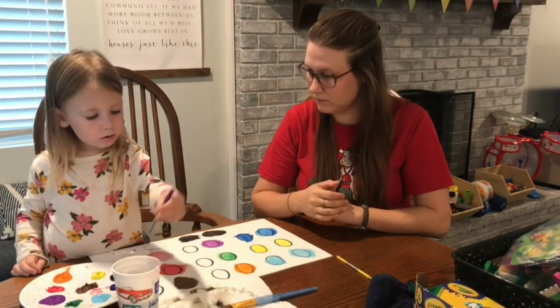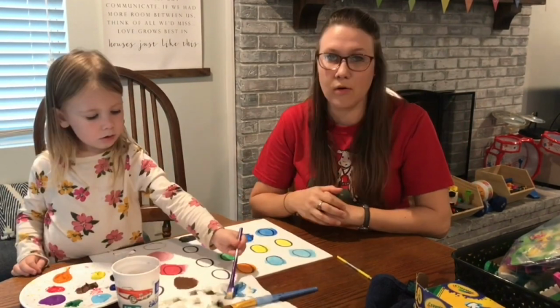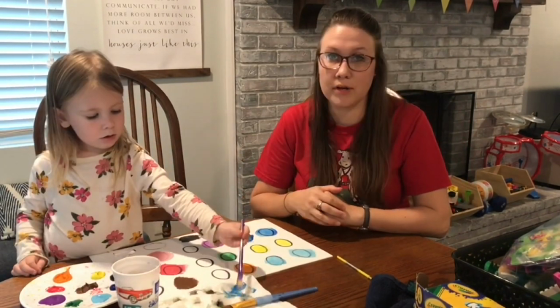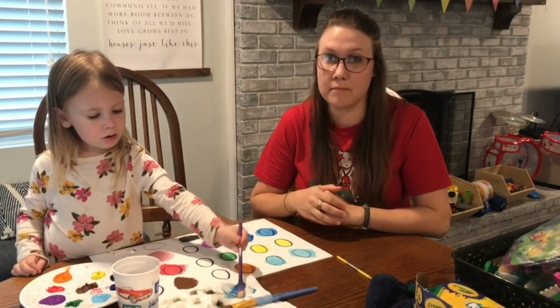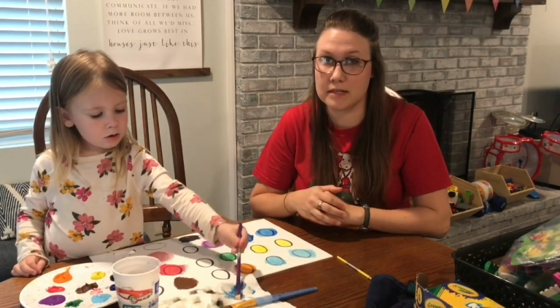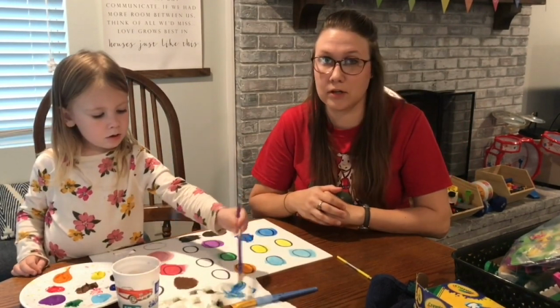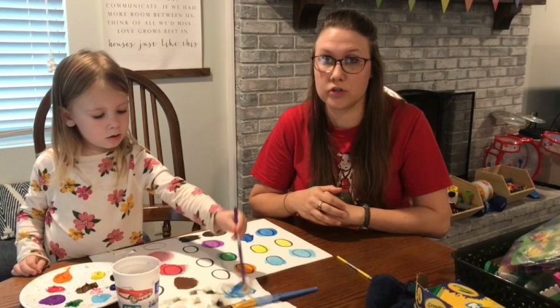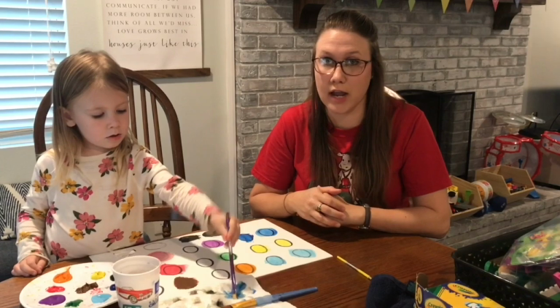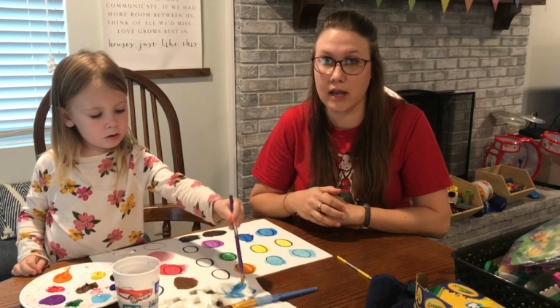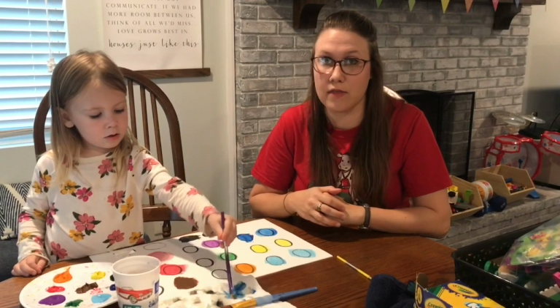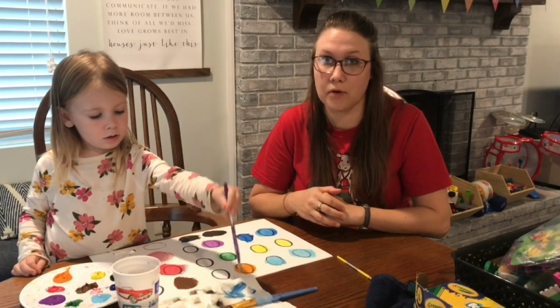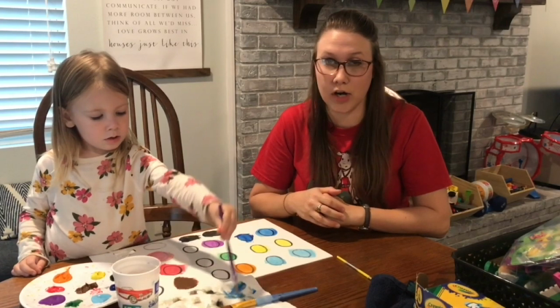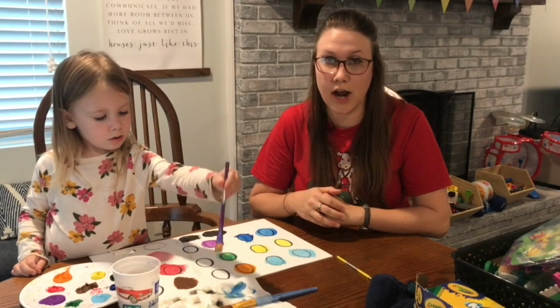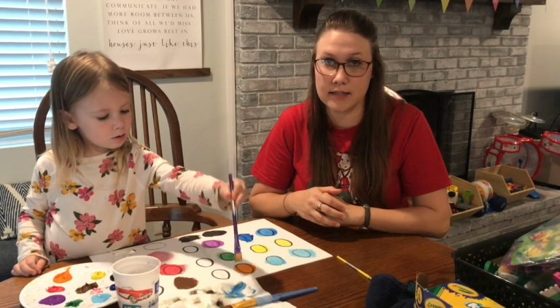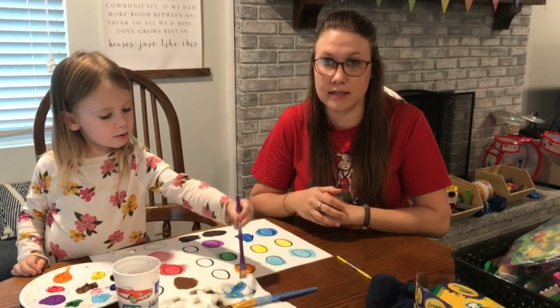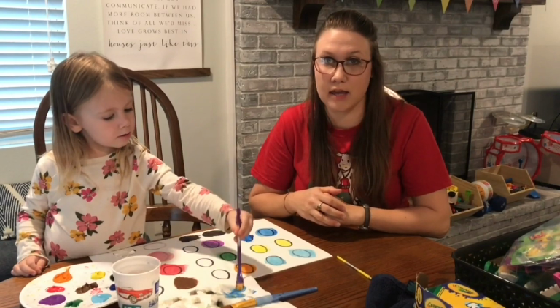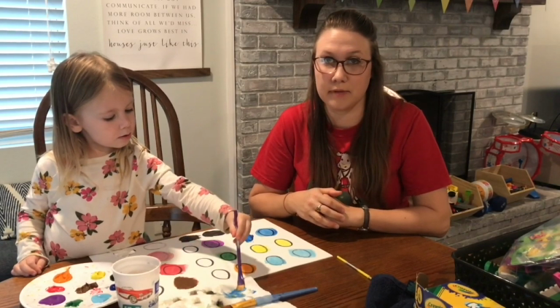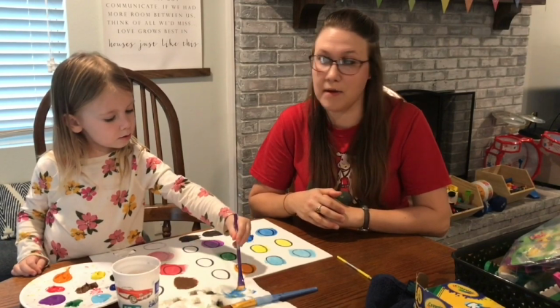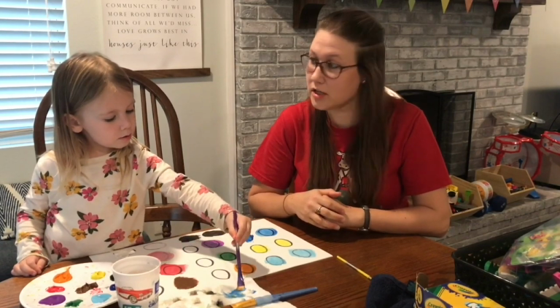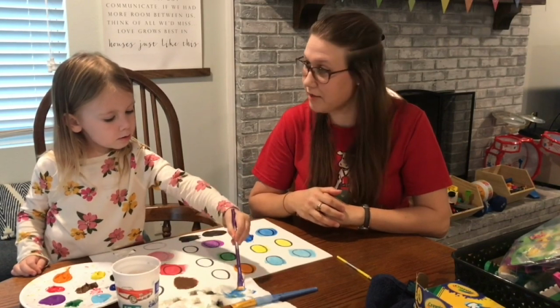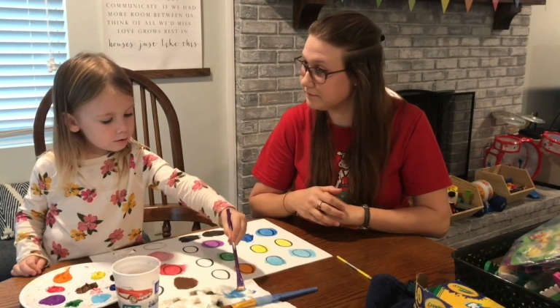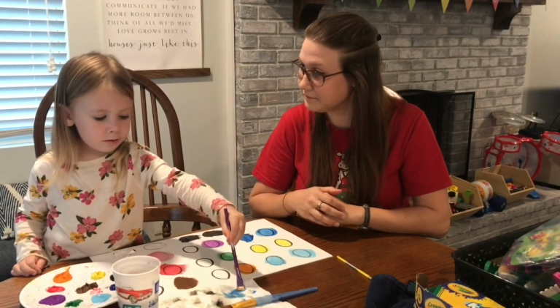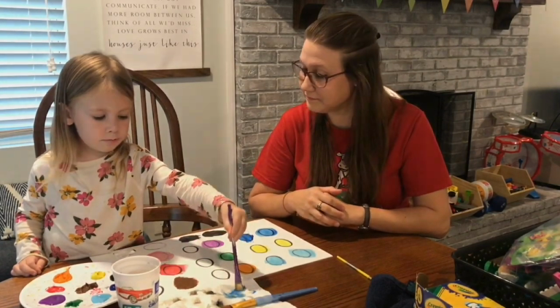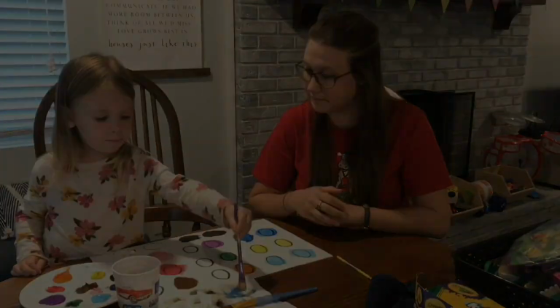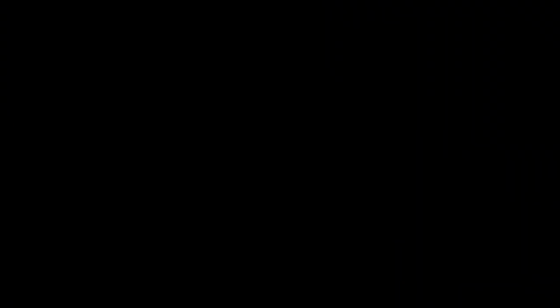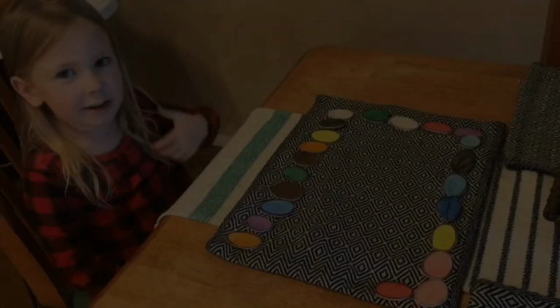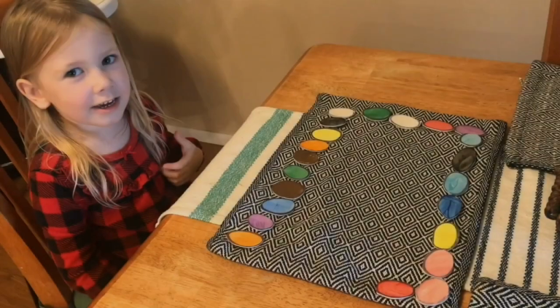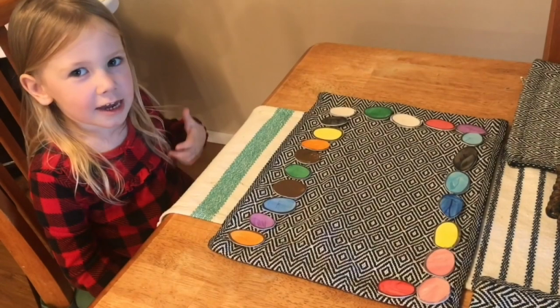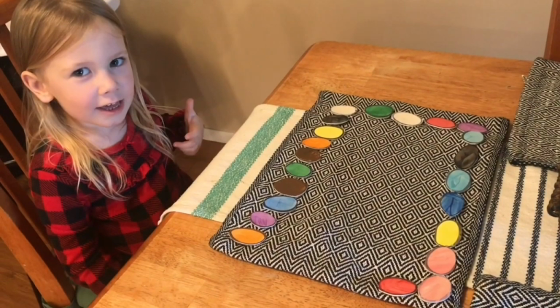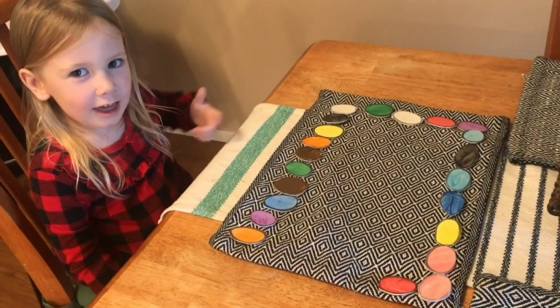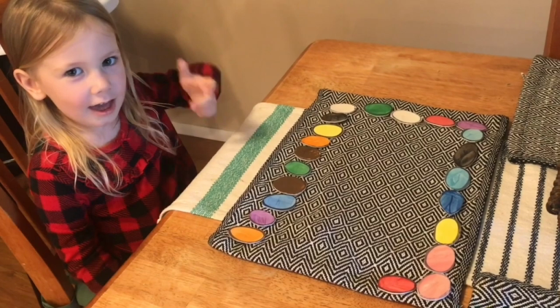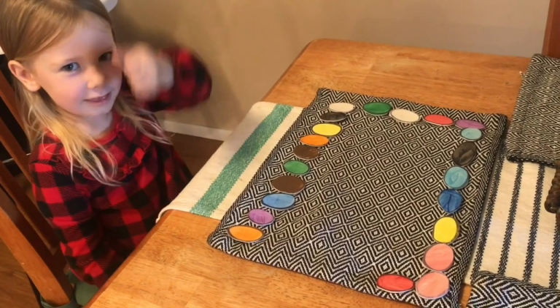When we're done painting, we're going to let them dry and then we'll cut out our eggs and play our matching game. Yes! Look at our eggs.